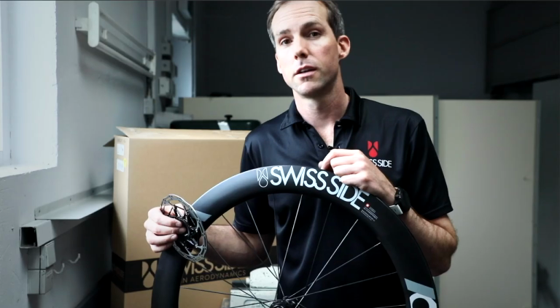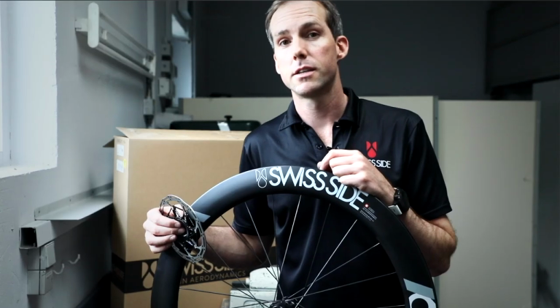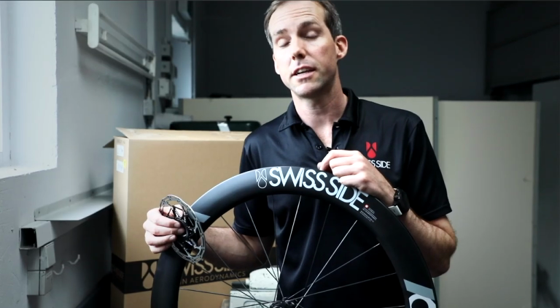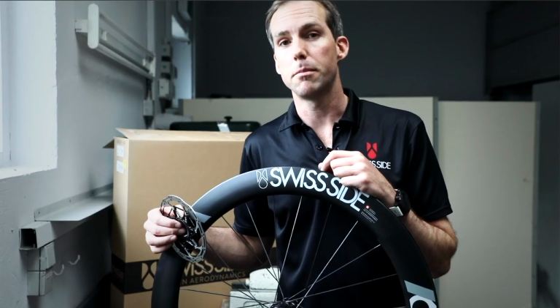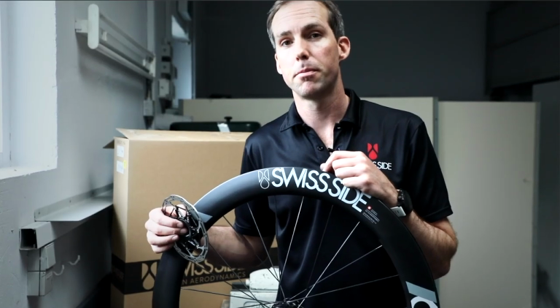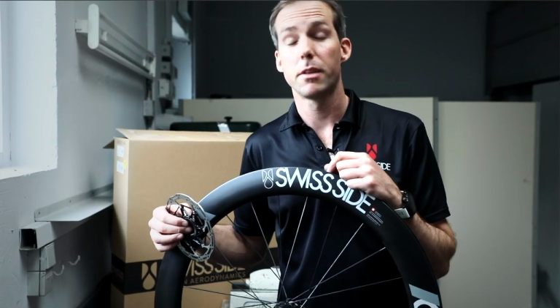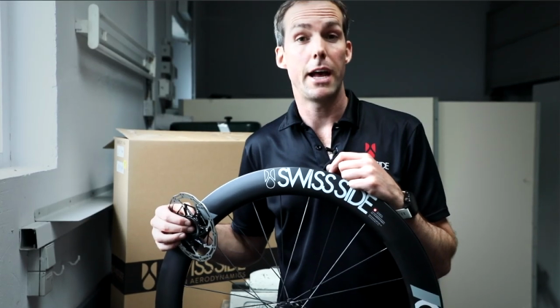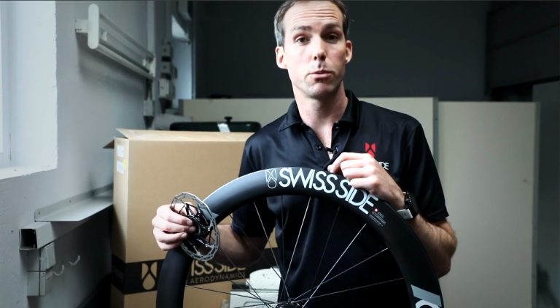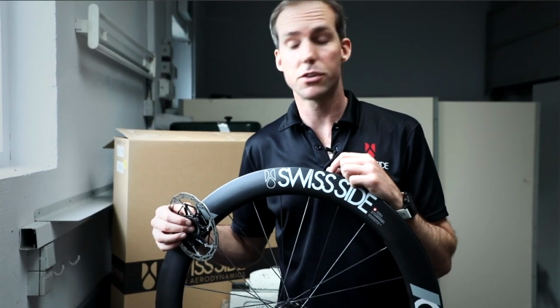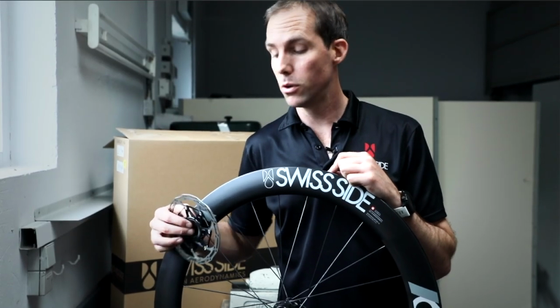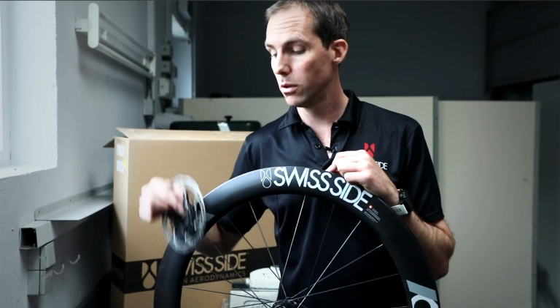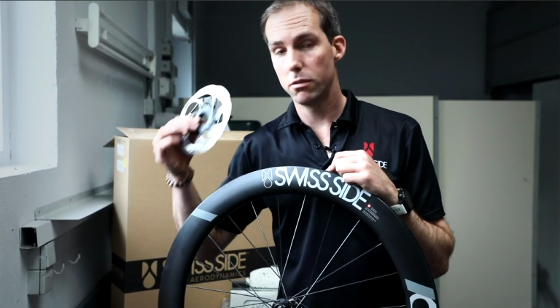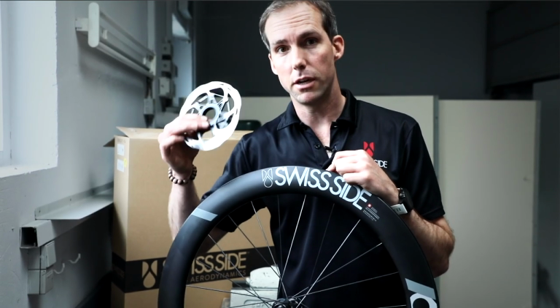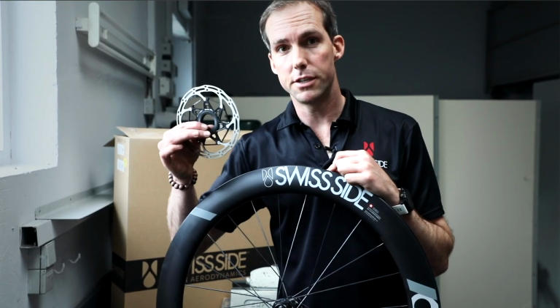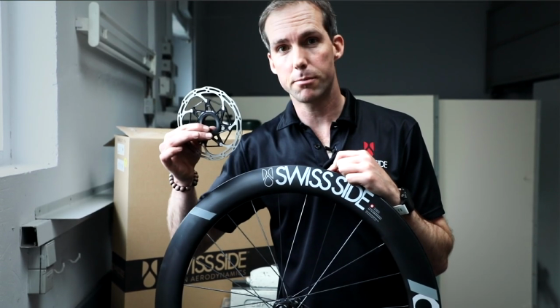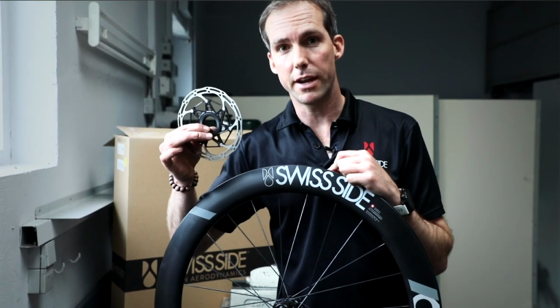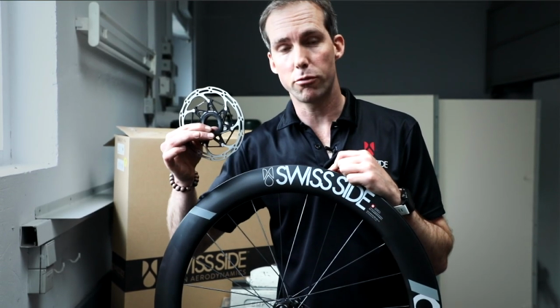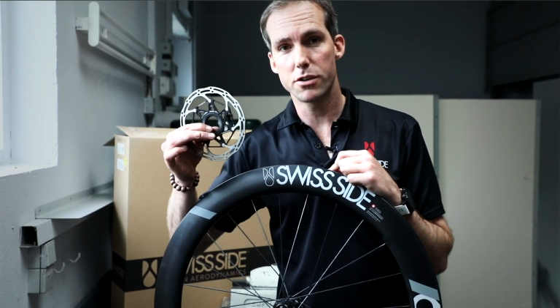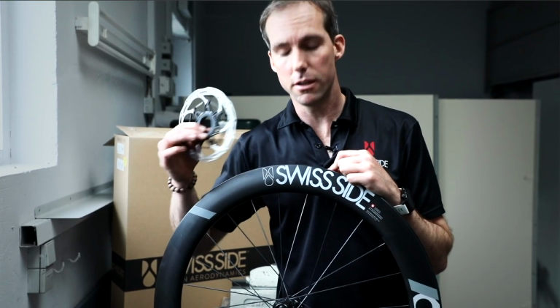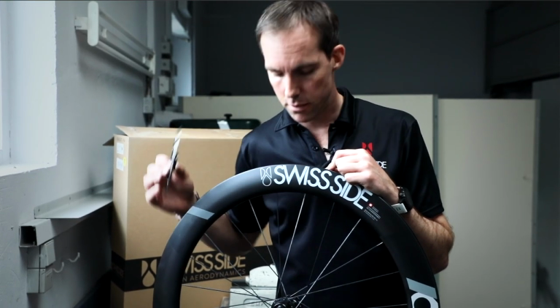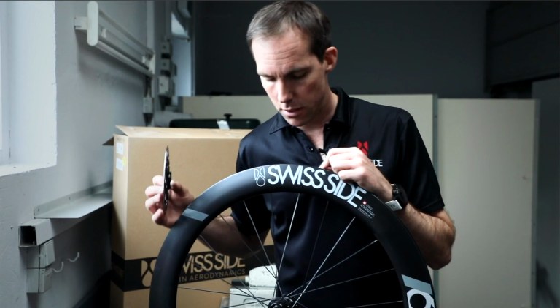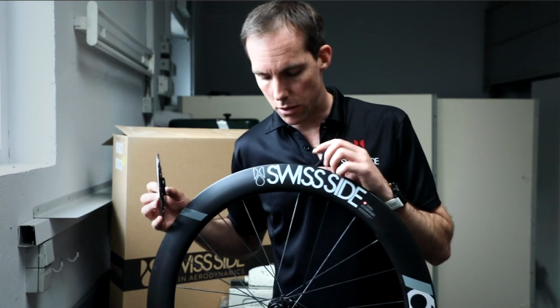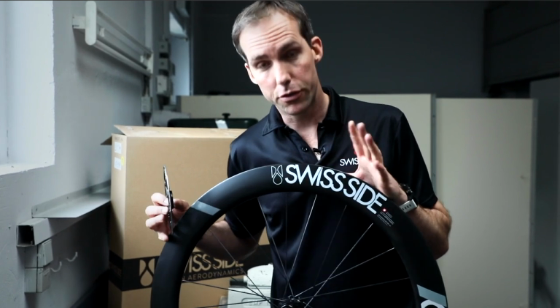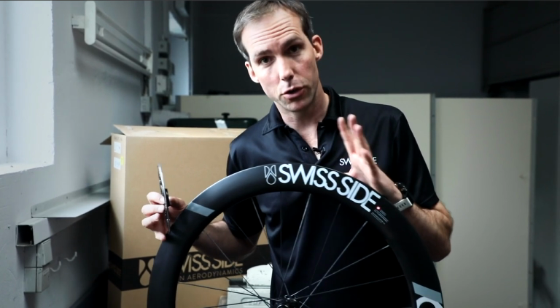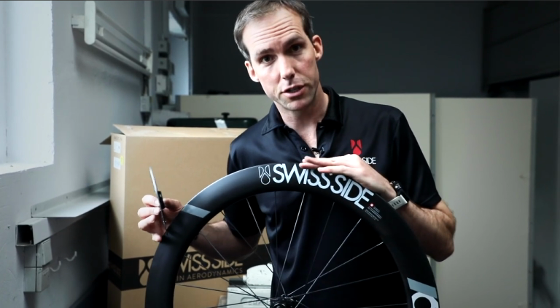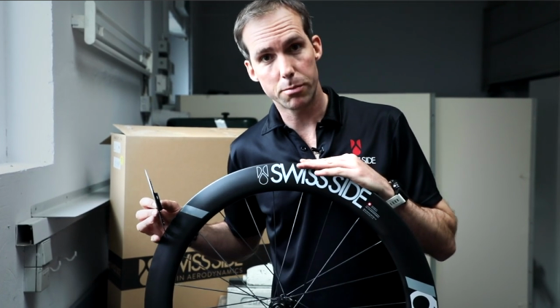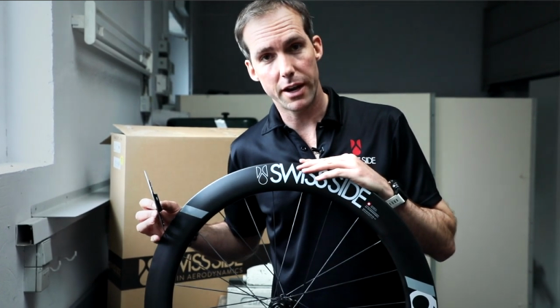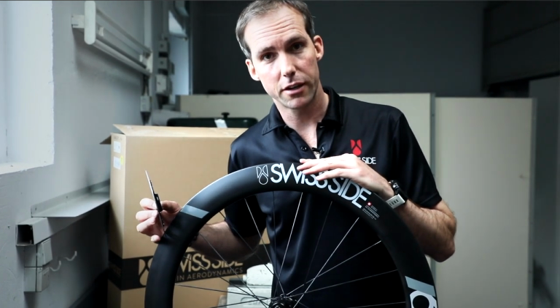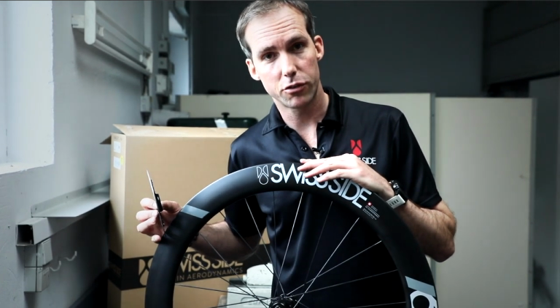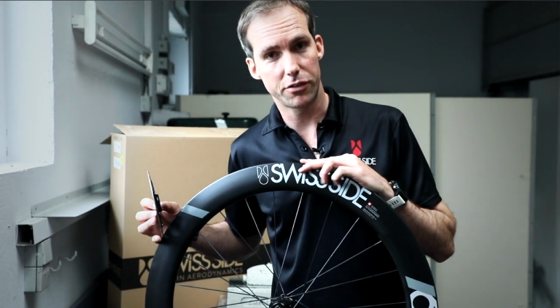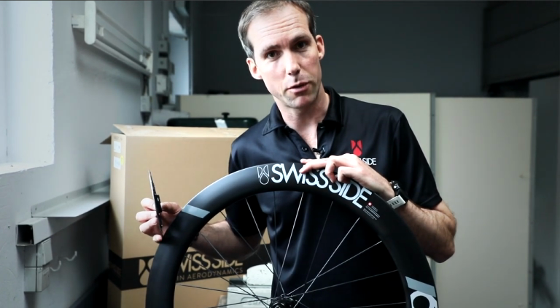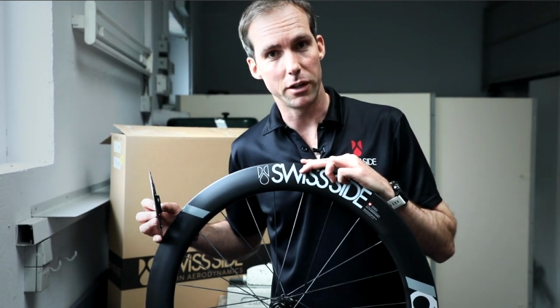Tech tip: how to install a disc brake rotor onto your disc brake Swiss Side wheel.